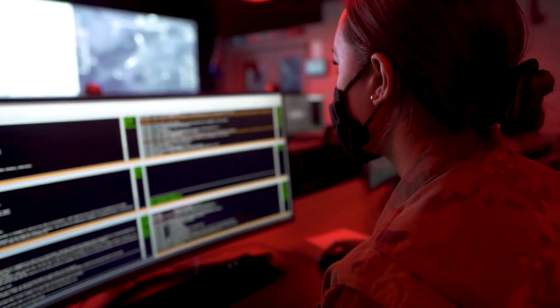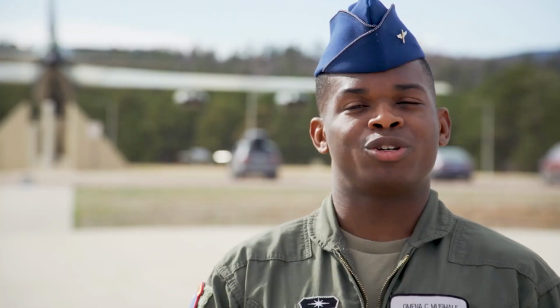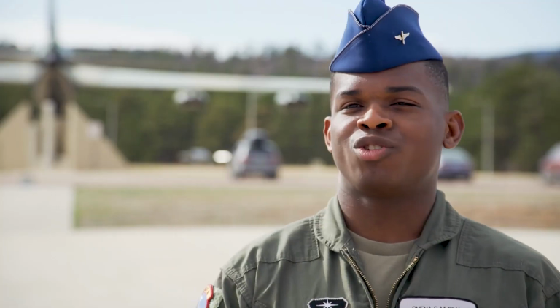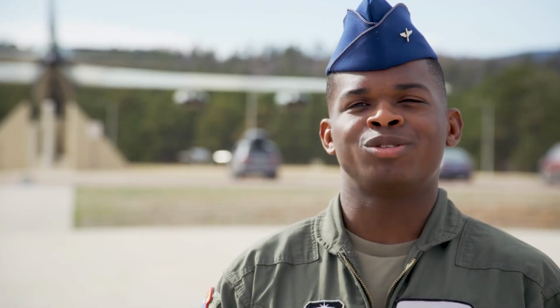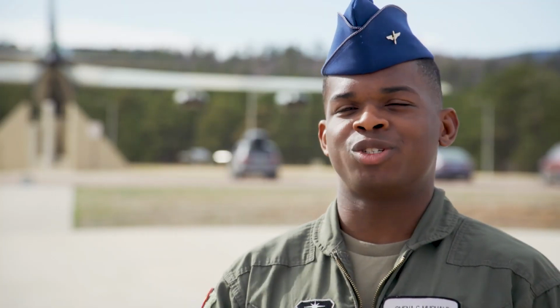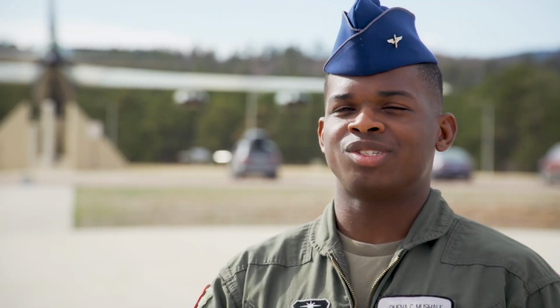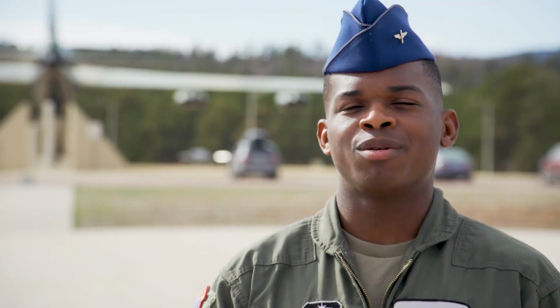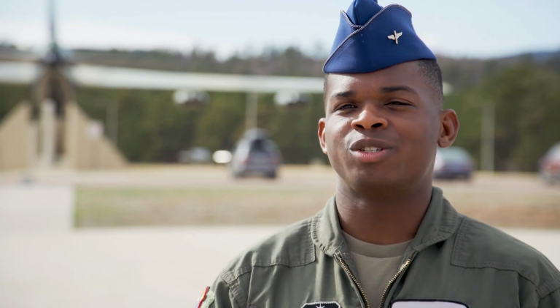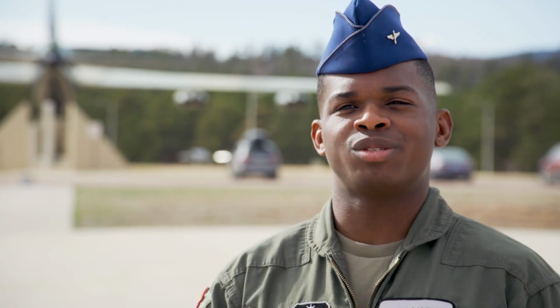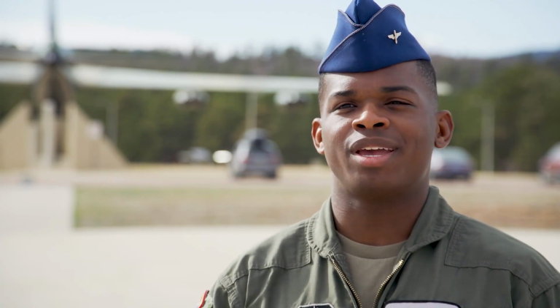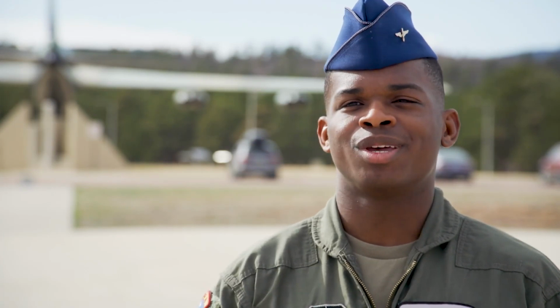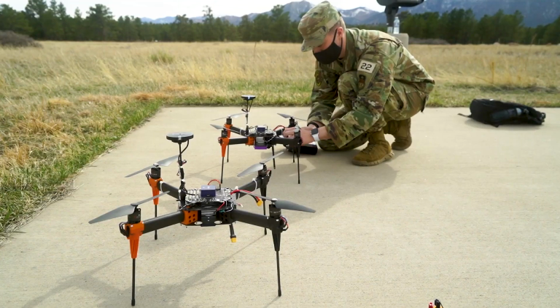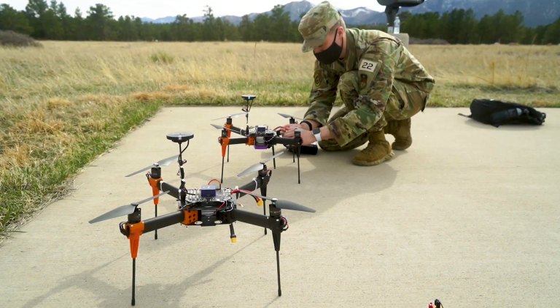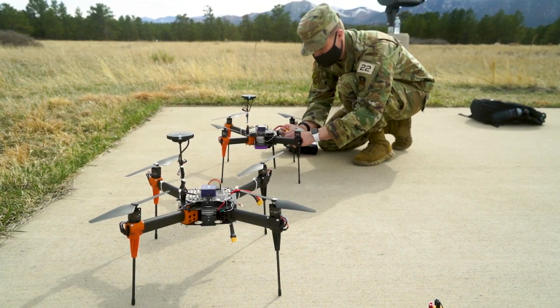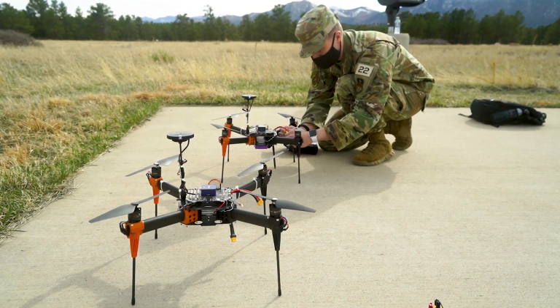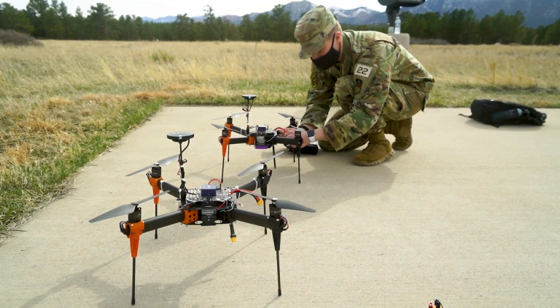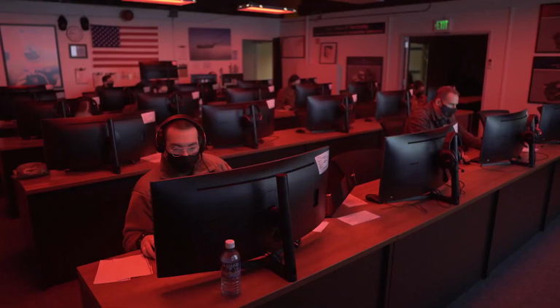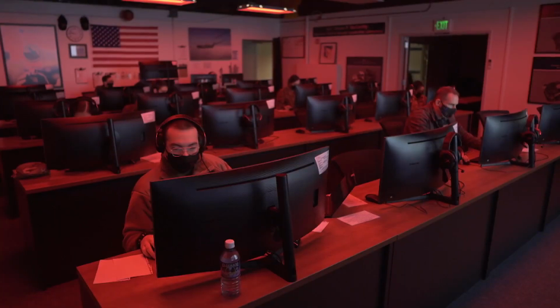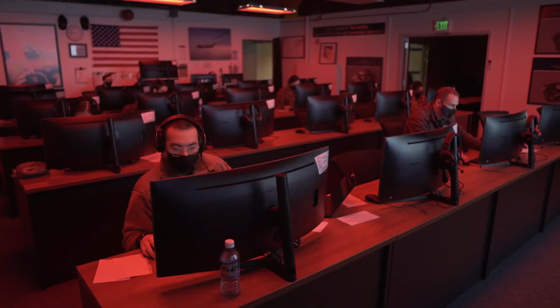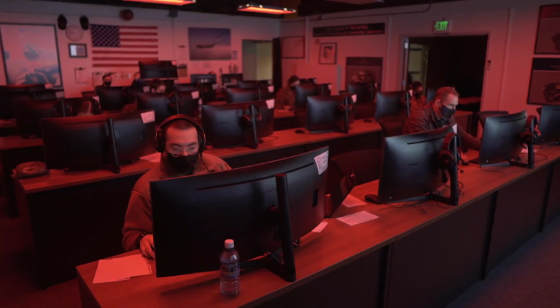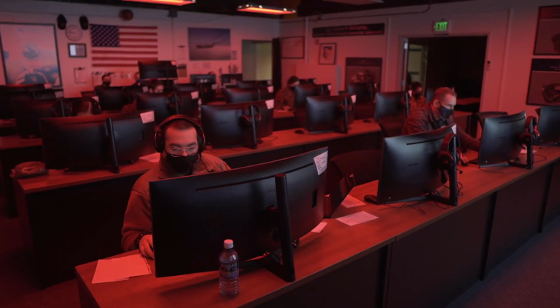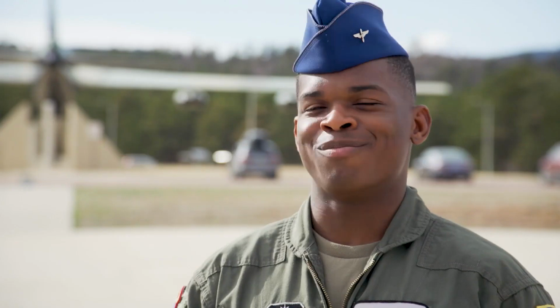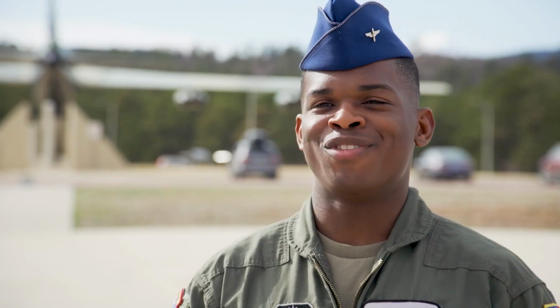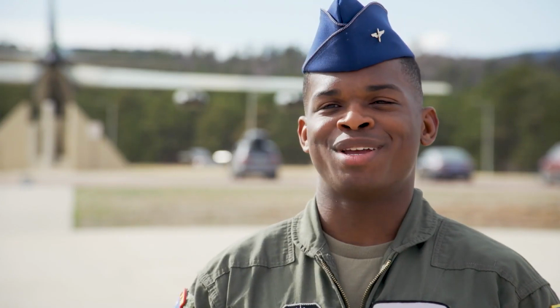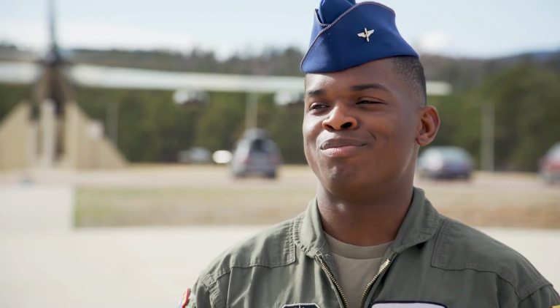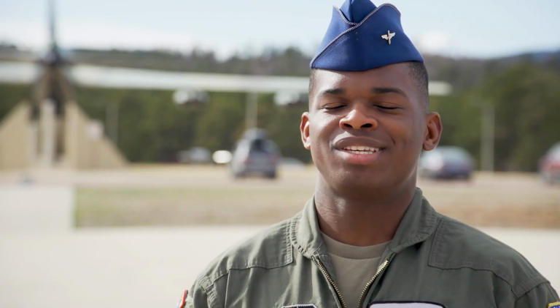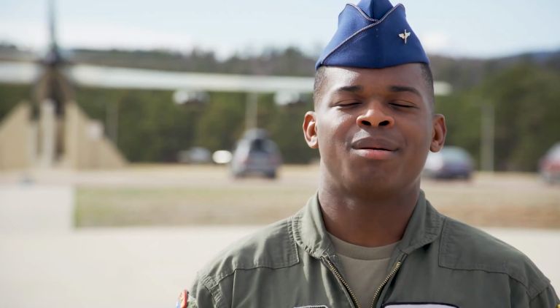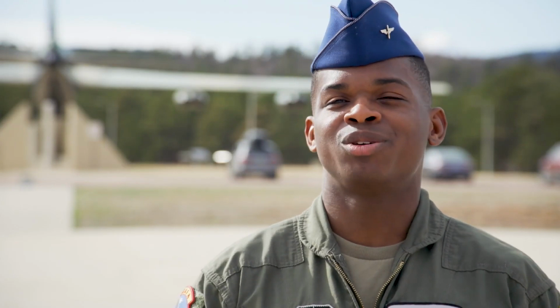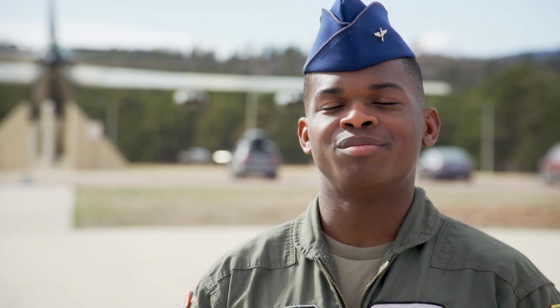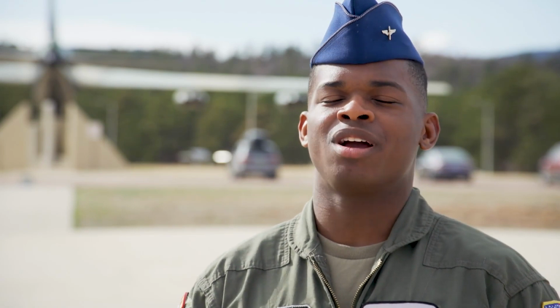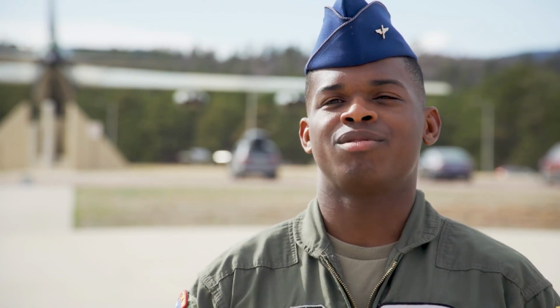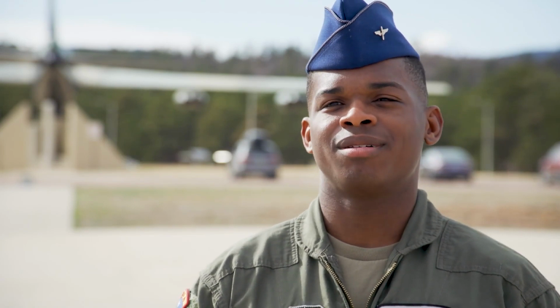The future is drones, the future is cyber, the future is space. It's the future of the Air Force and the Space Force. I'm very blessed to have this opportunity to be in the RPA program.